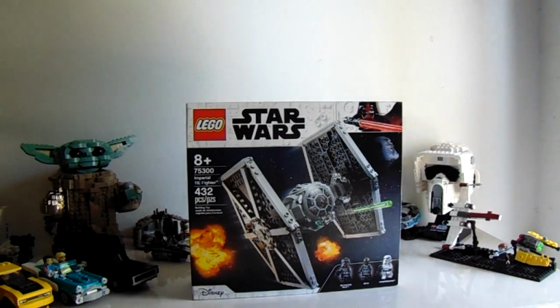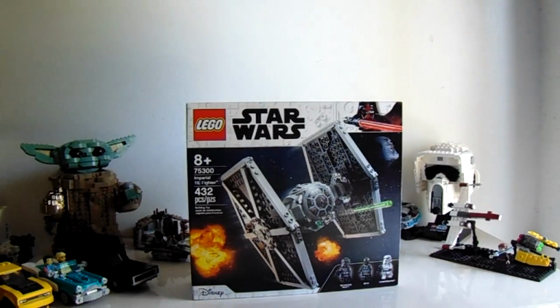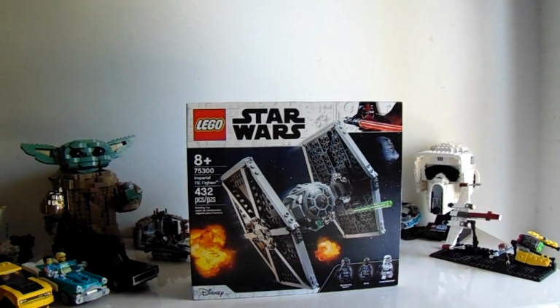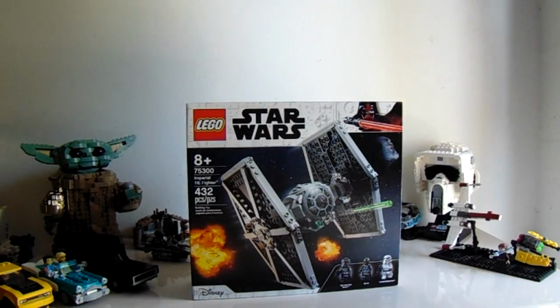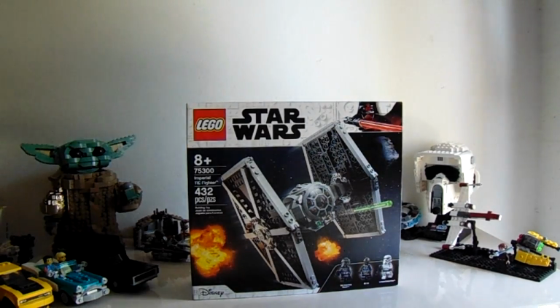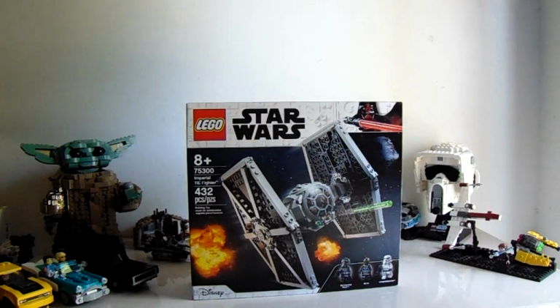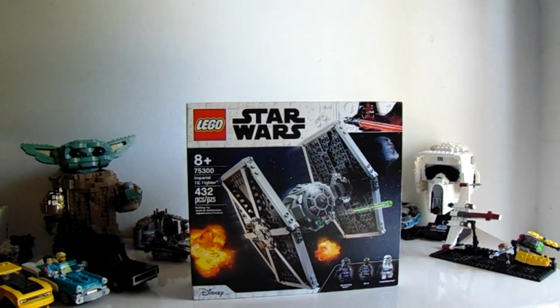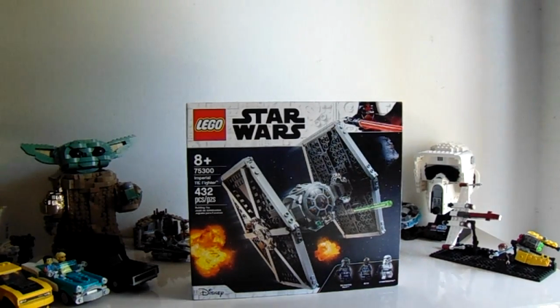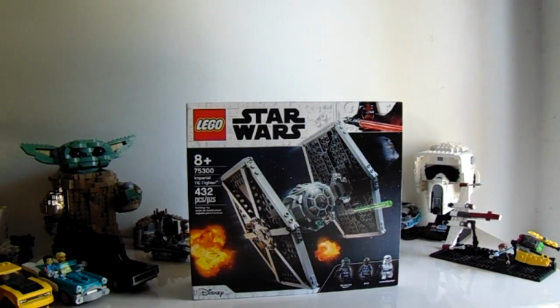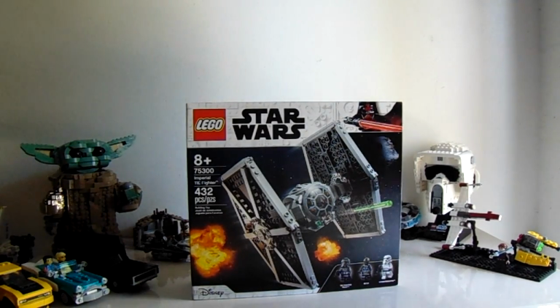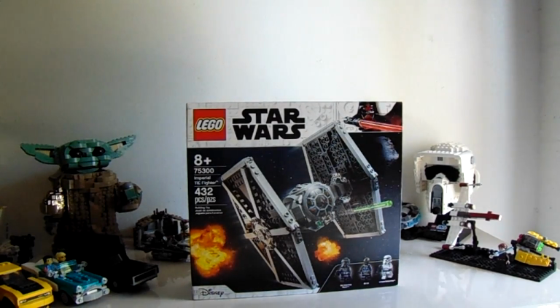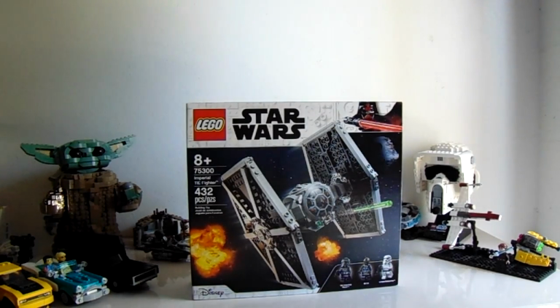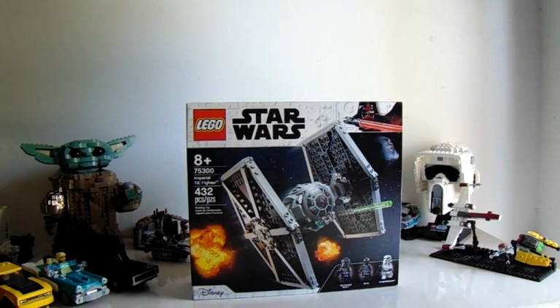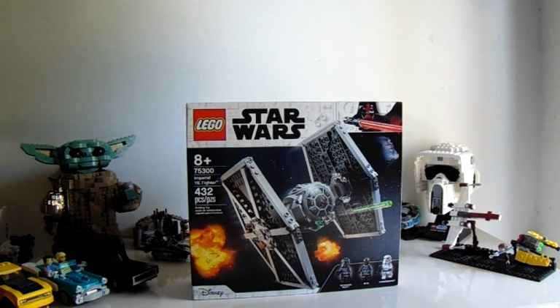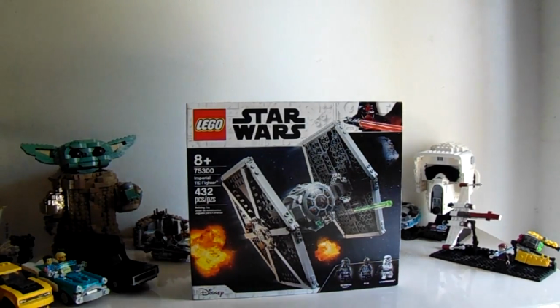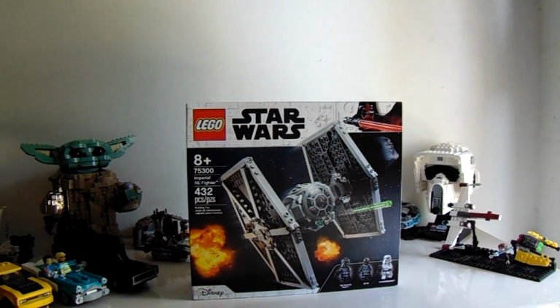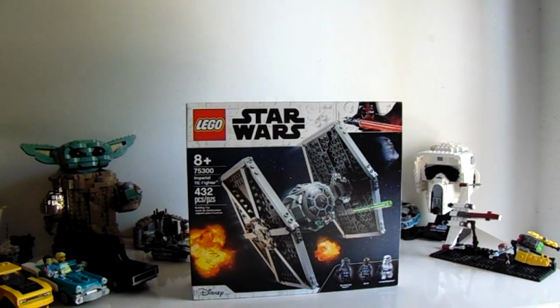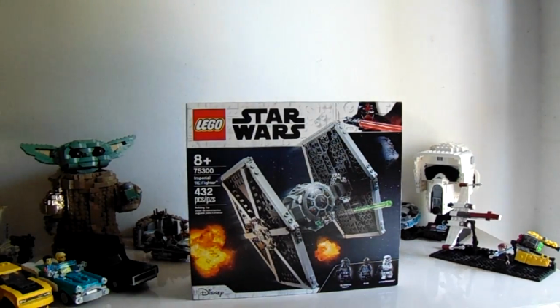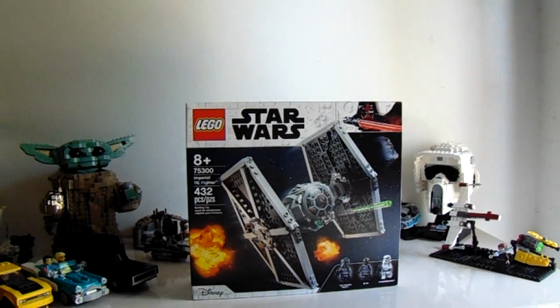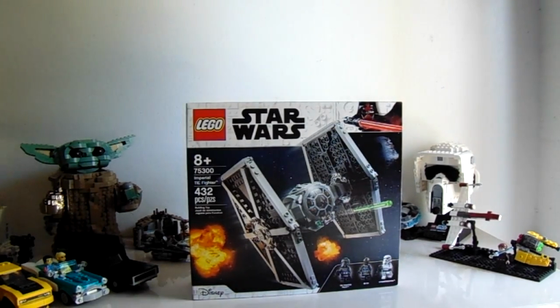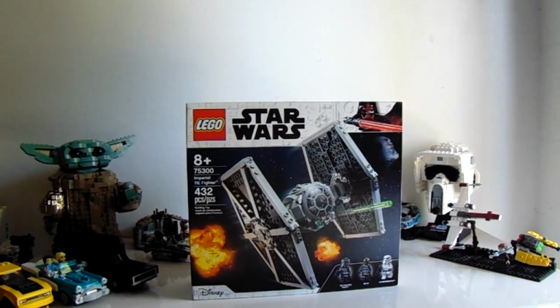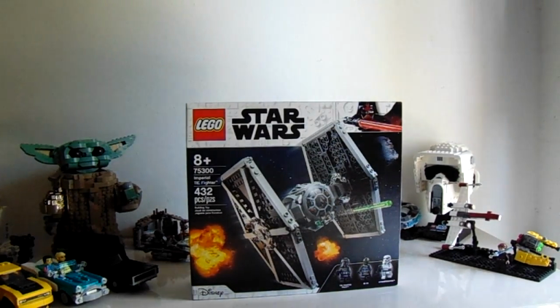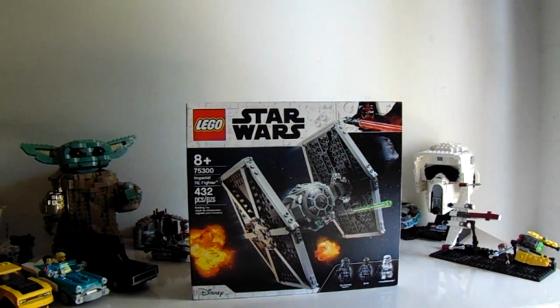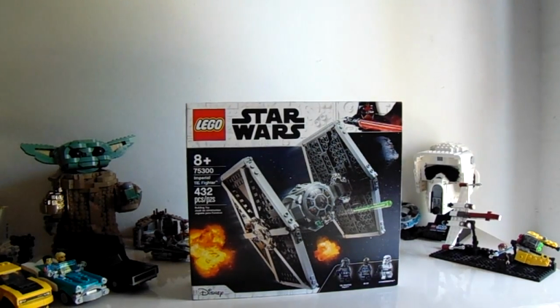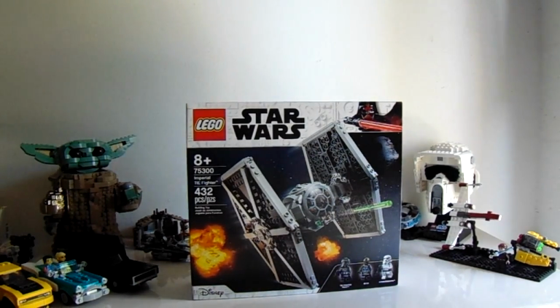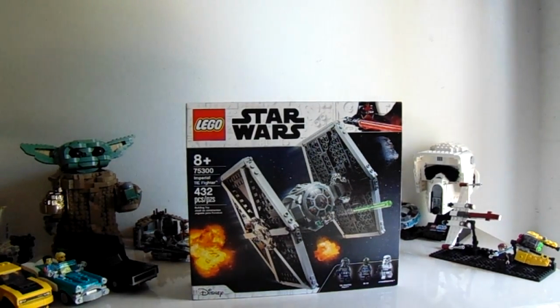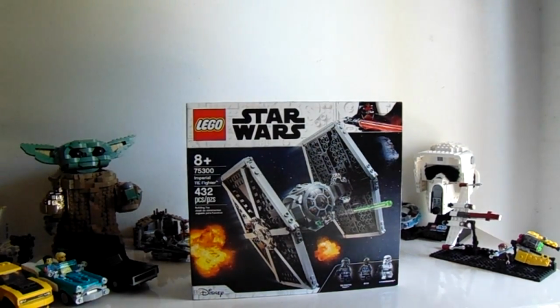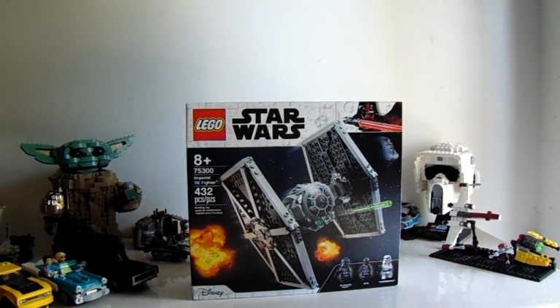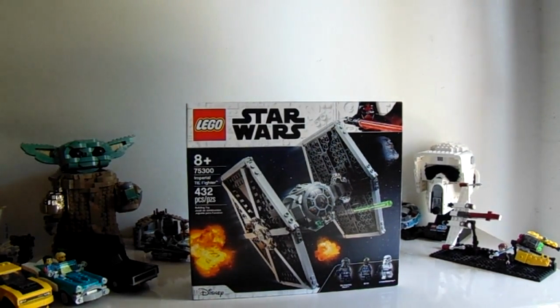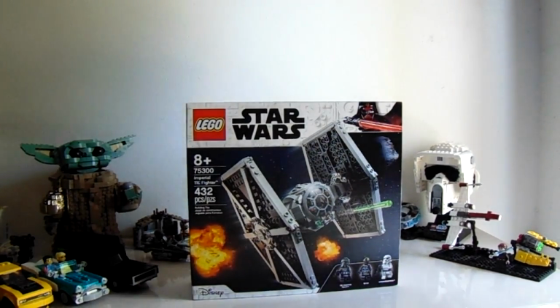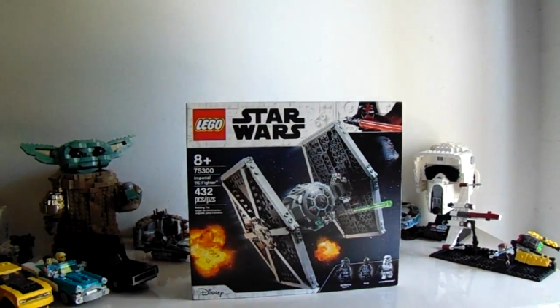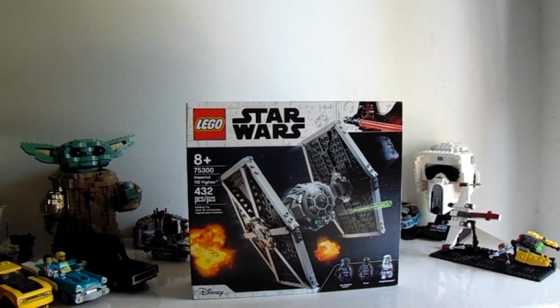Unbox, build, and review. This set is coming right up.